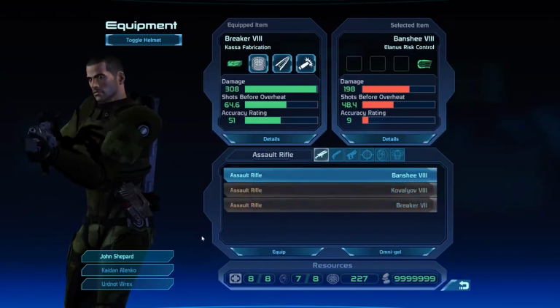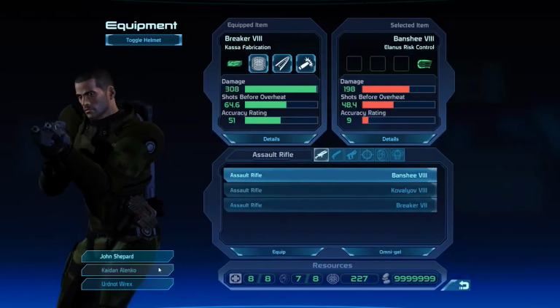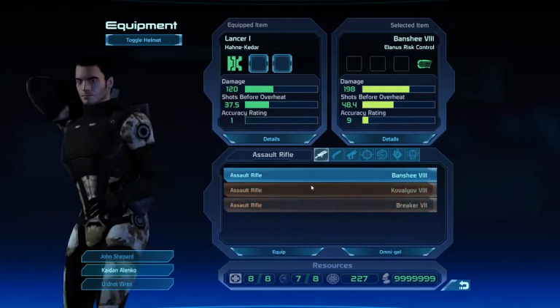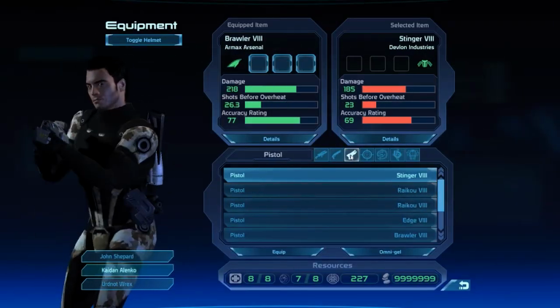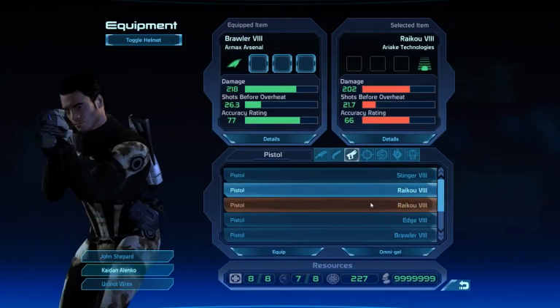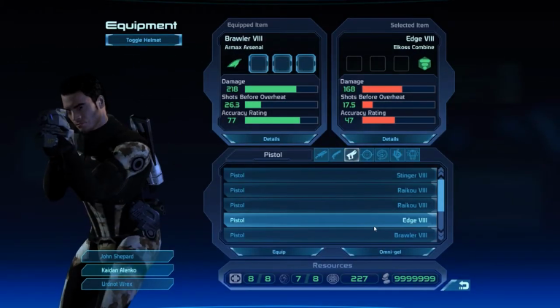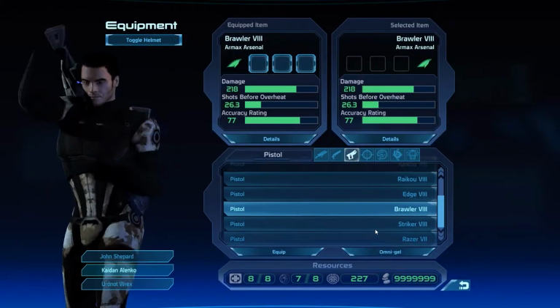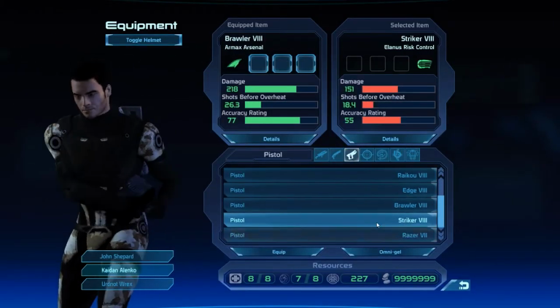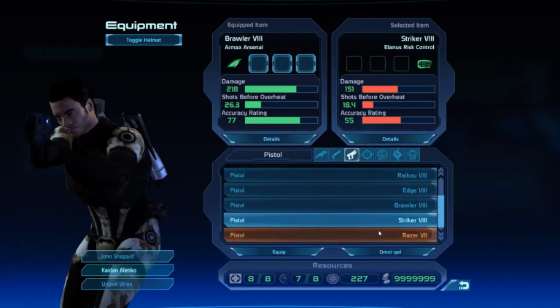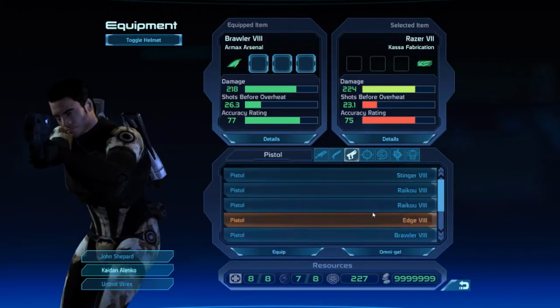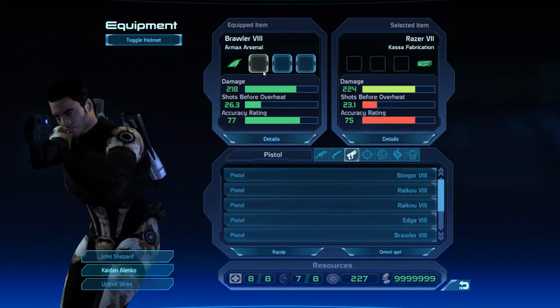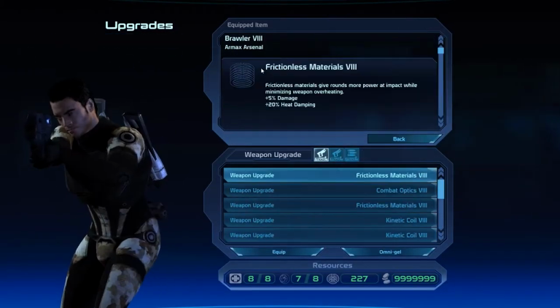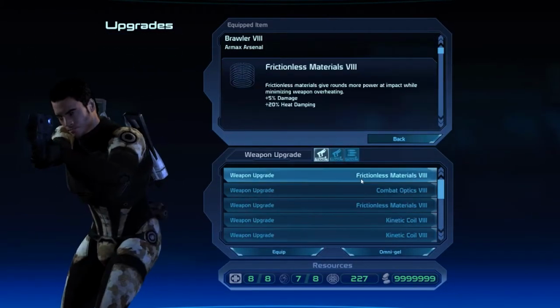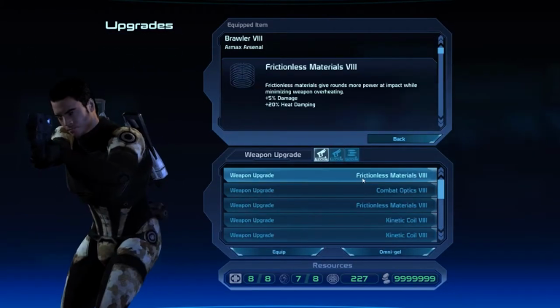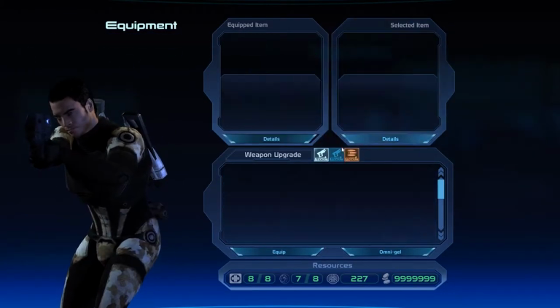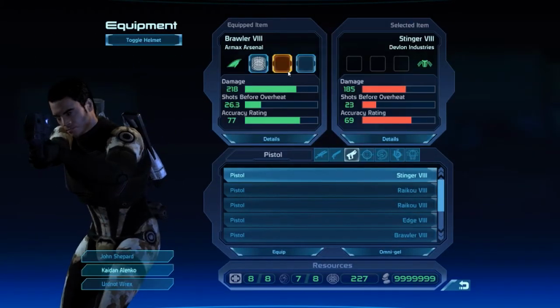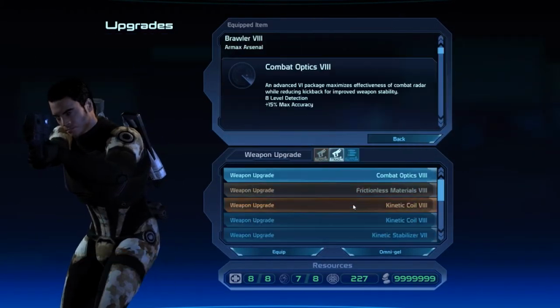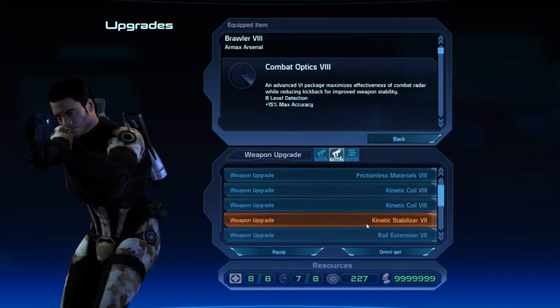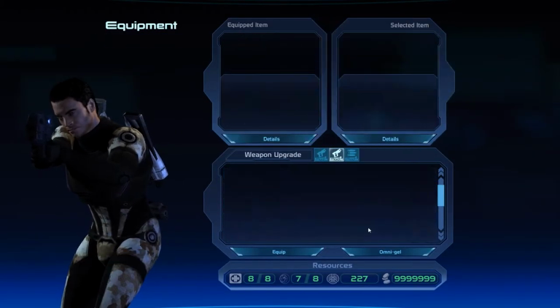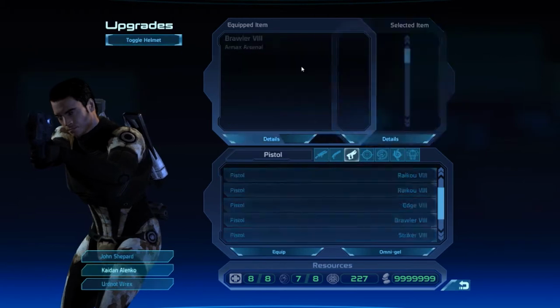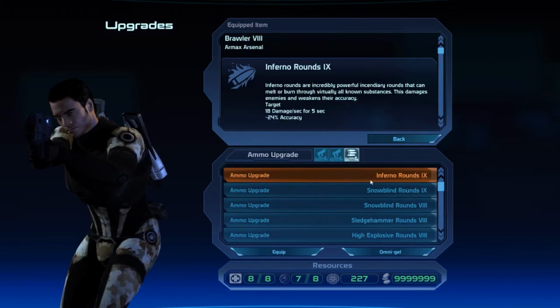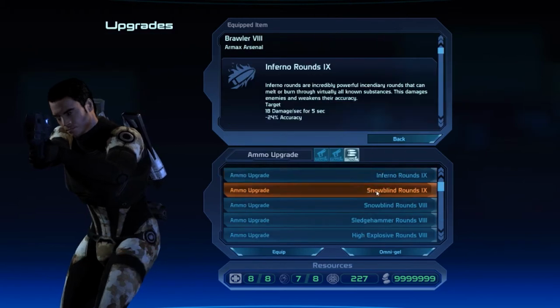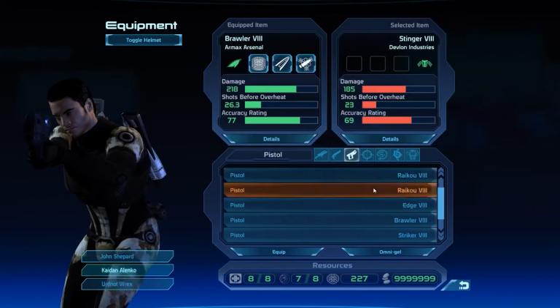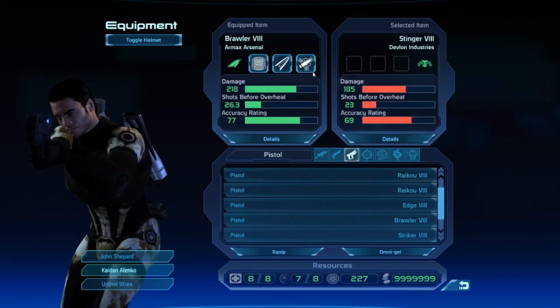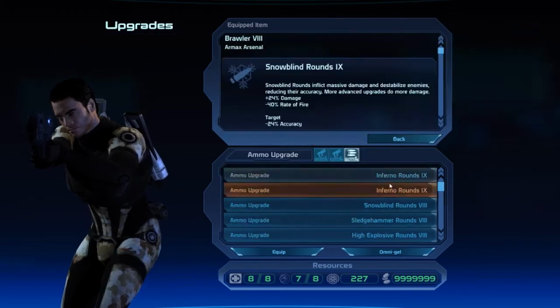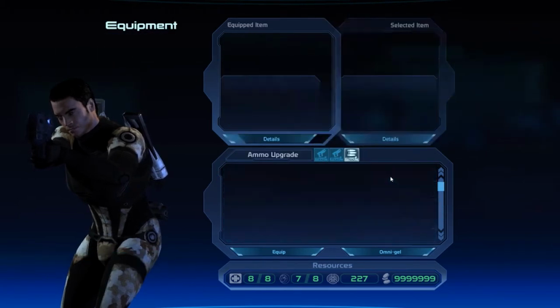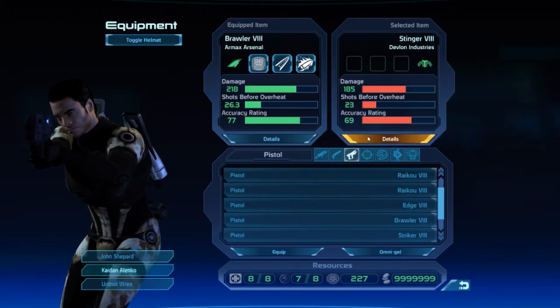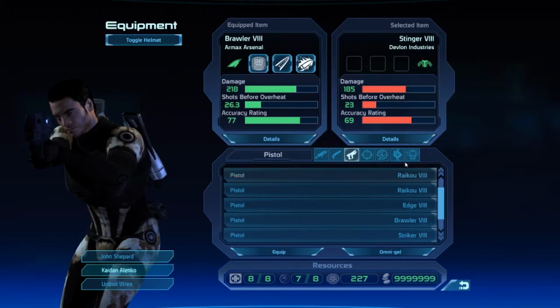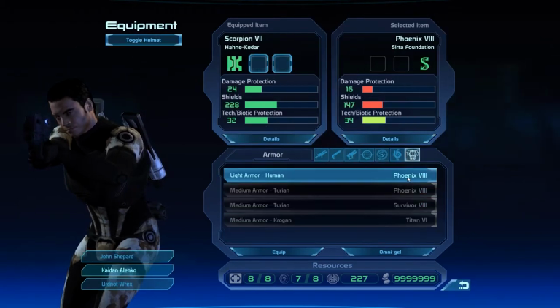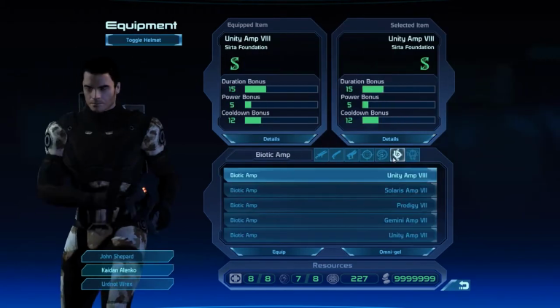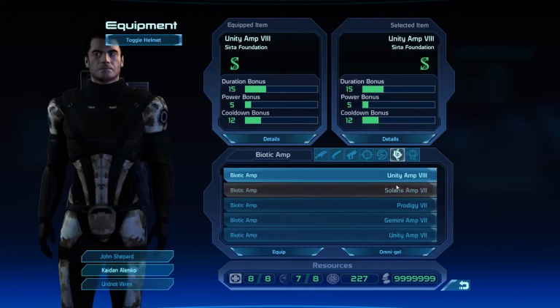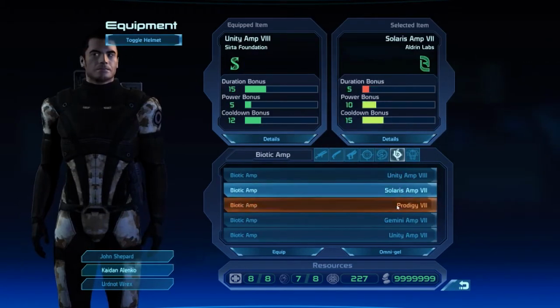Before we get moving, let's quickly upgrade Kaiden's pistol a bit, and we can also change his Biotic Amp to one that provides a much higher cooldown bonus.